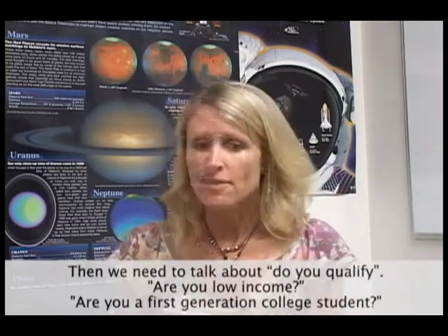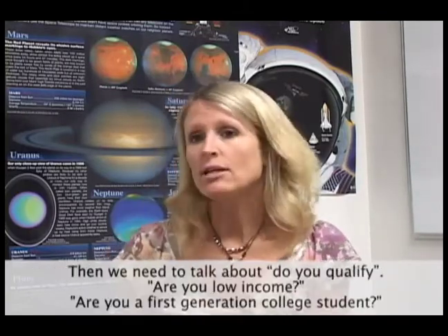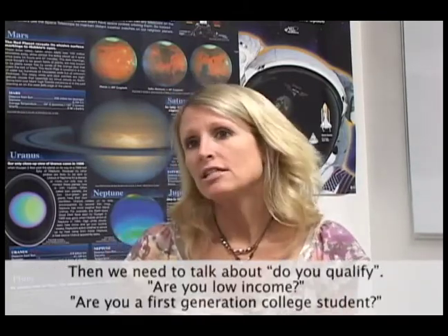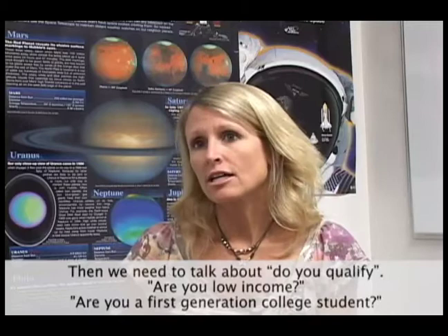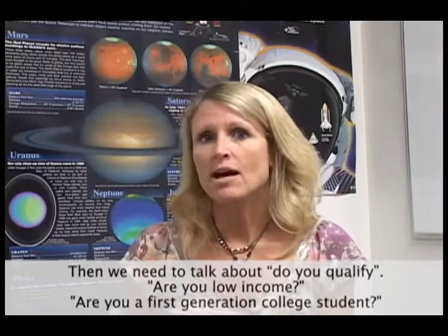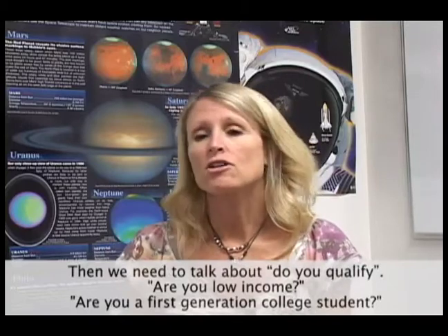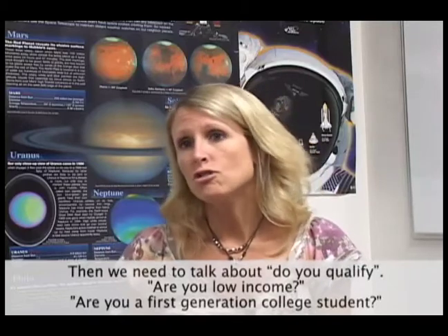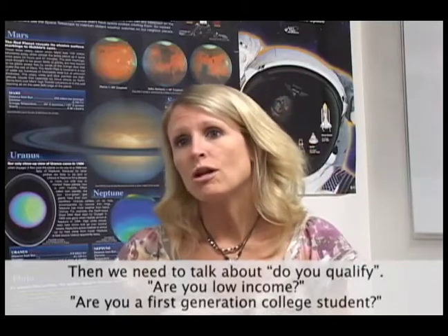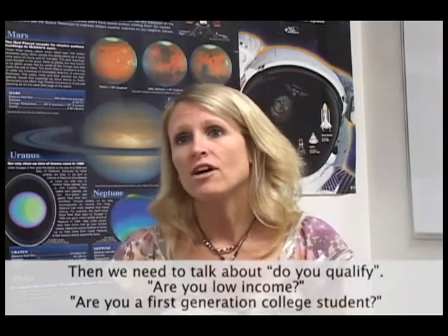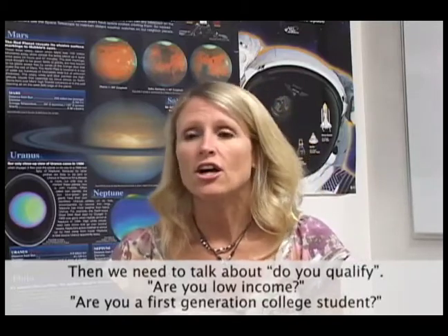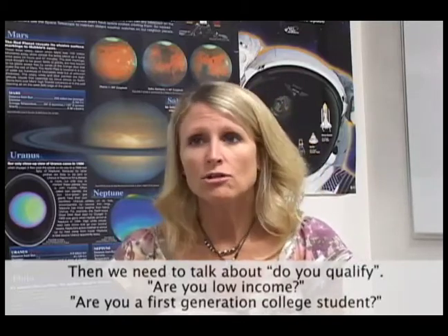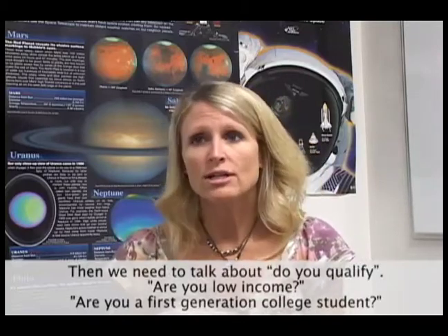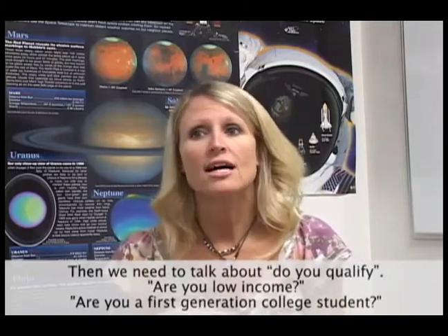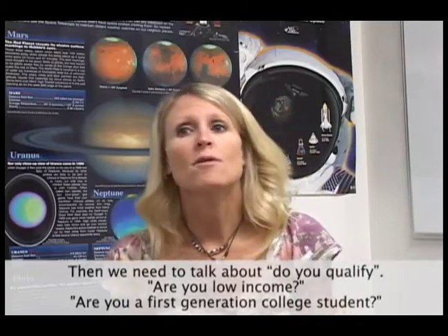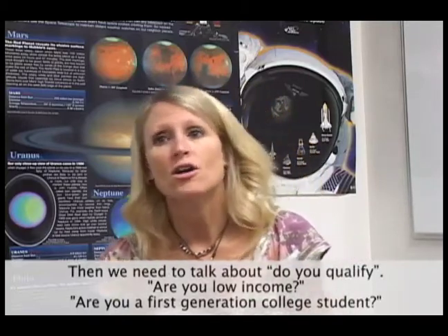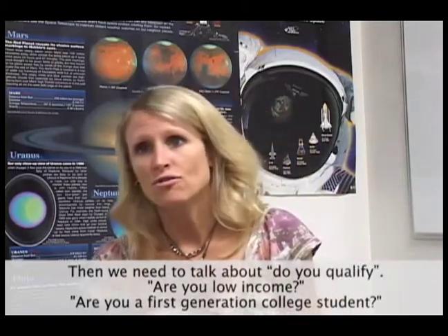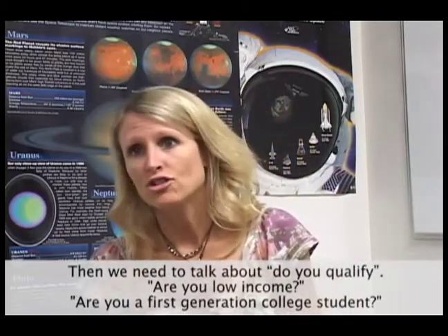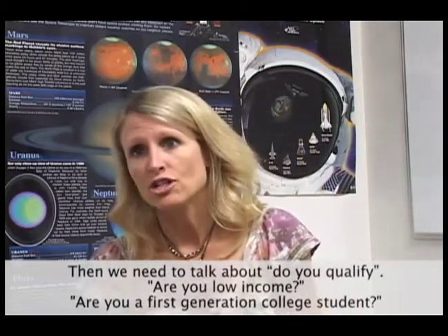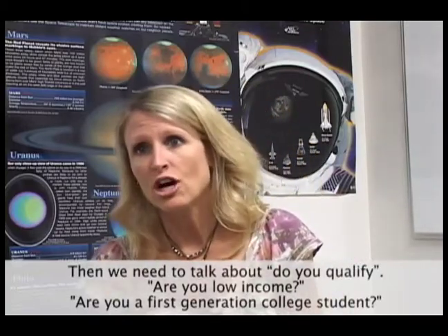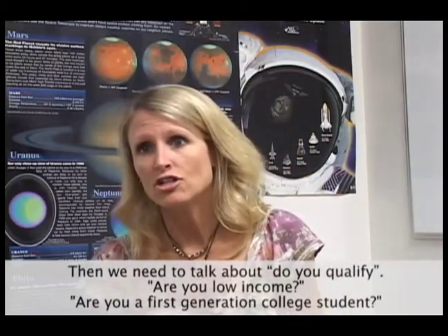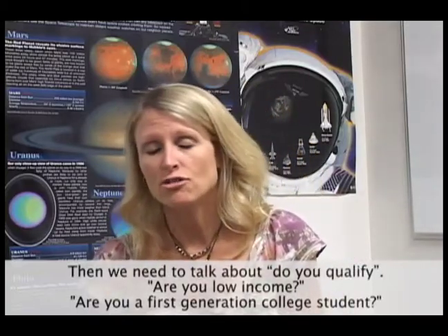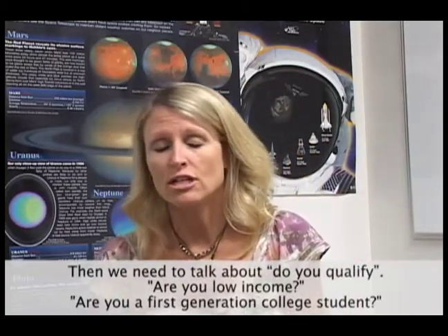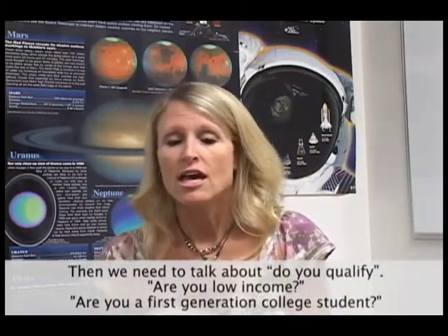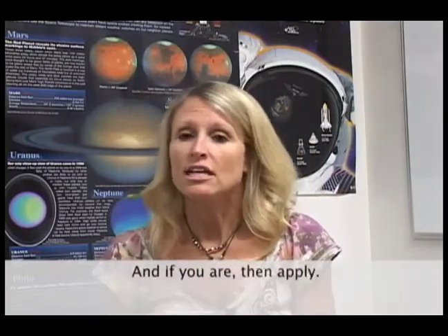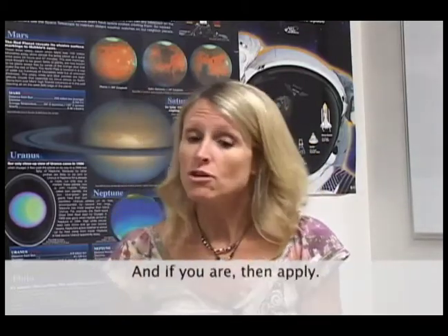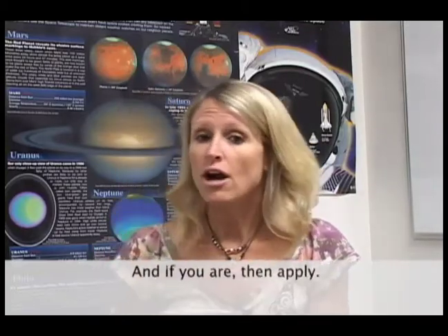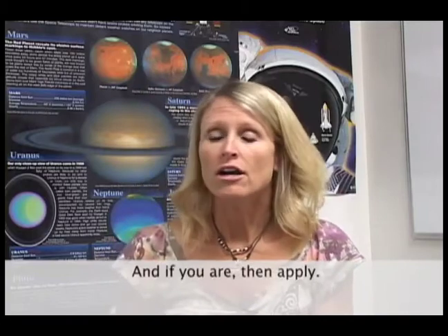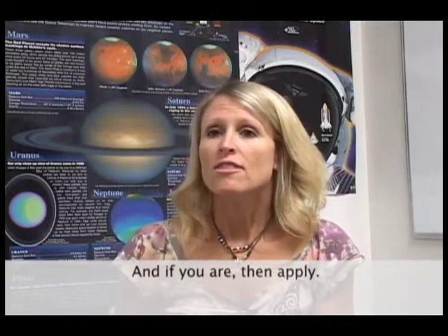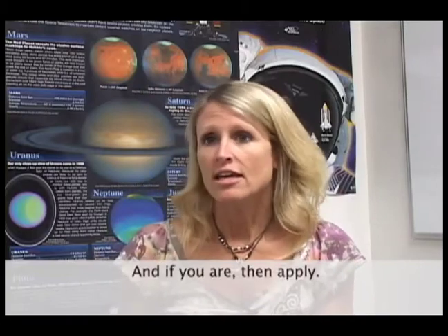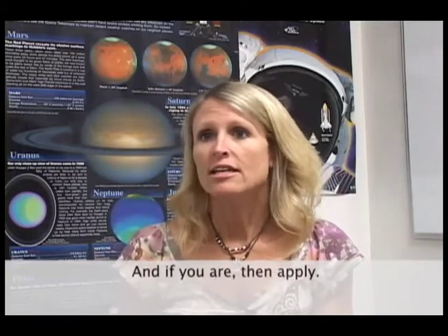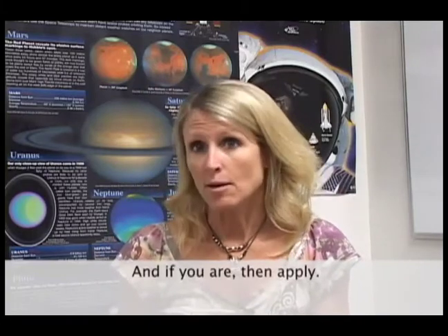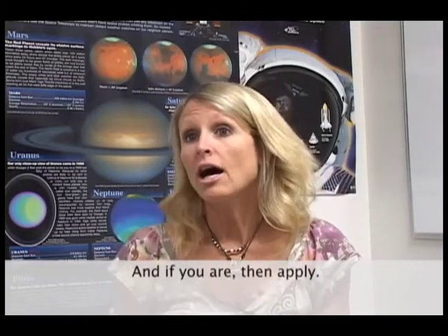Then we need to talk about: do you qualify? Are you low income? Are you a first generation college student? And if you are, then apply.